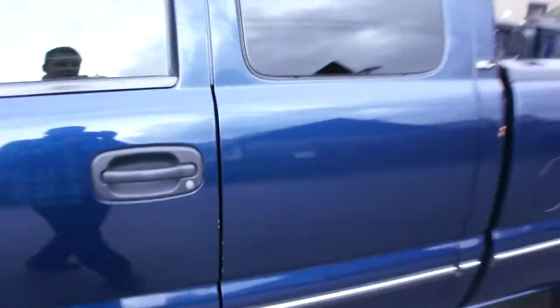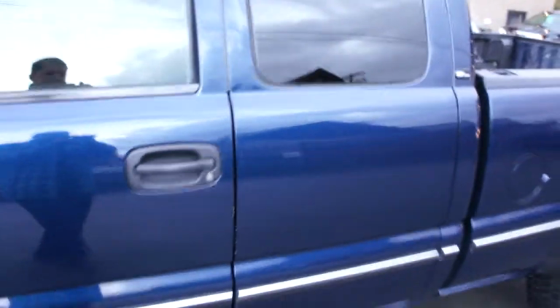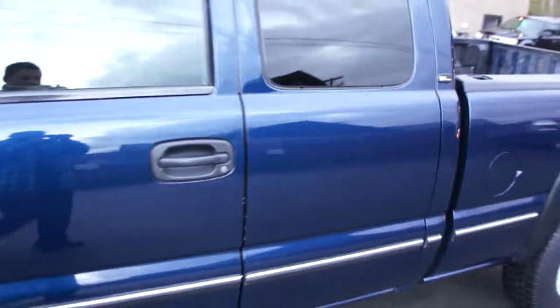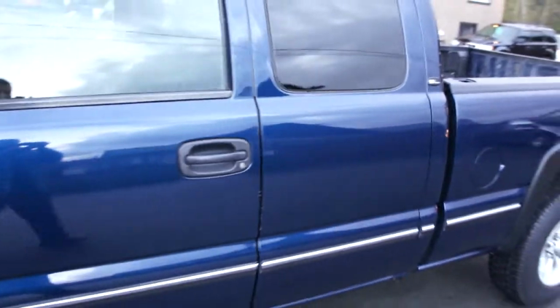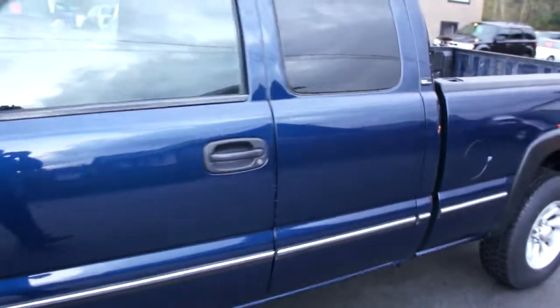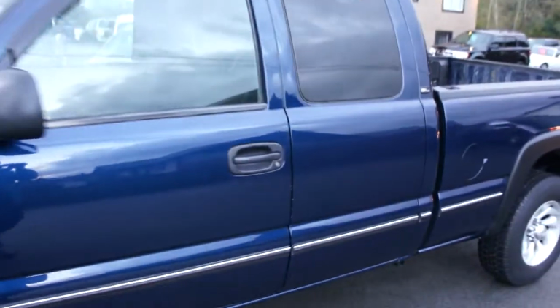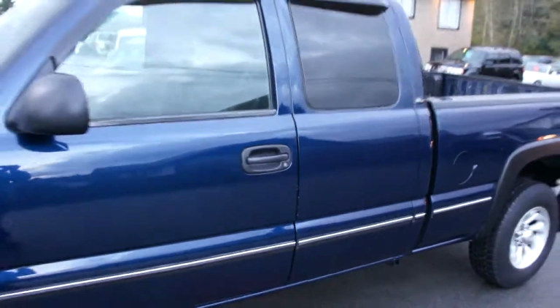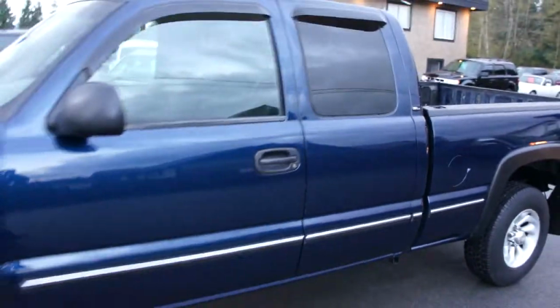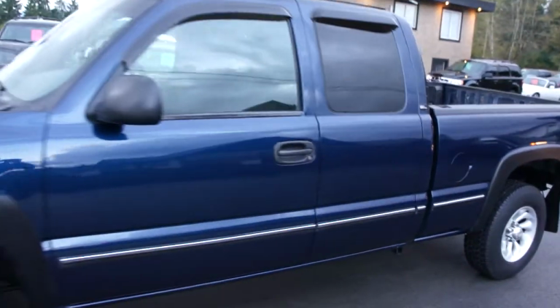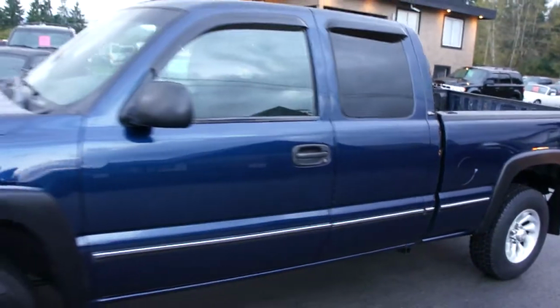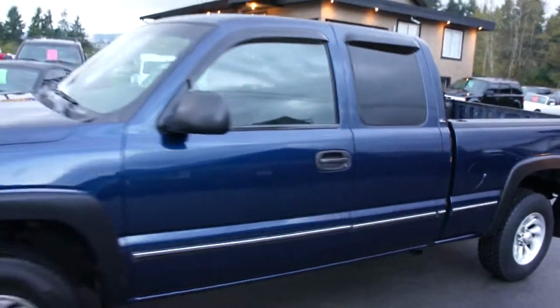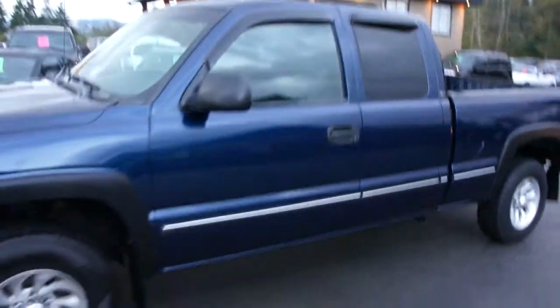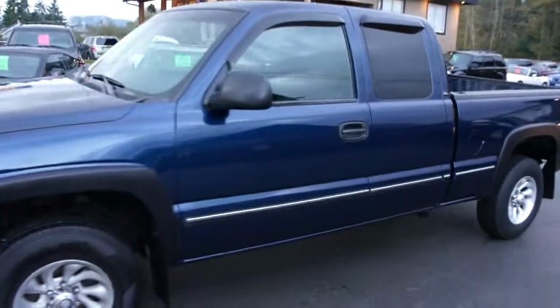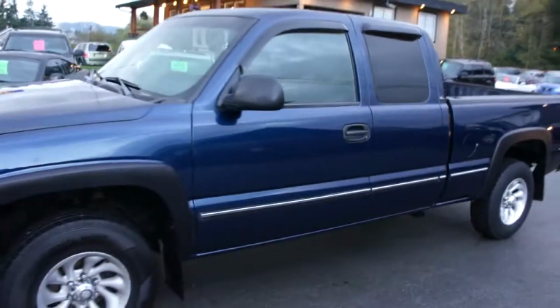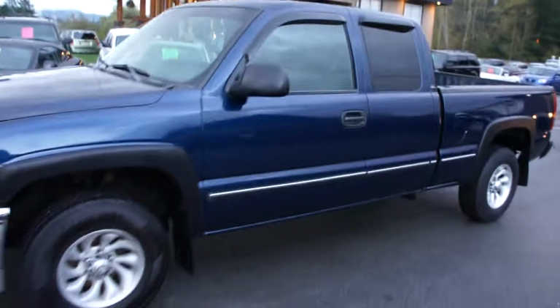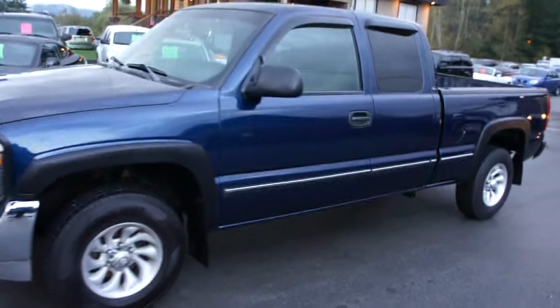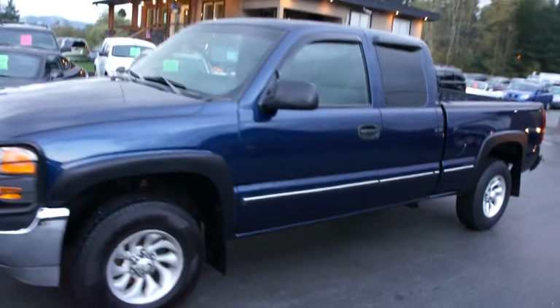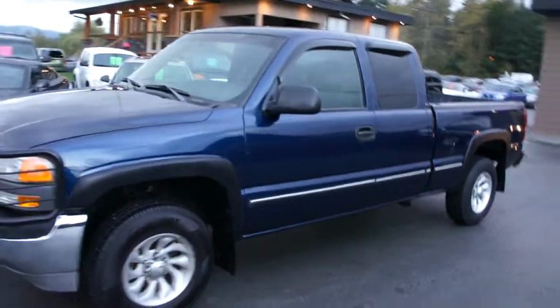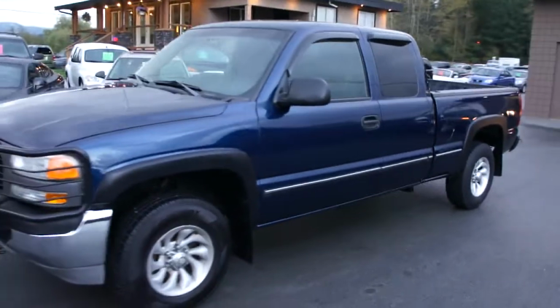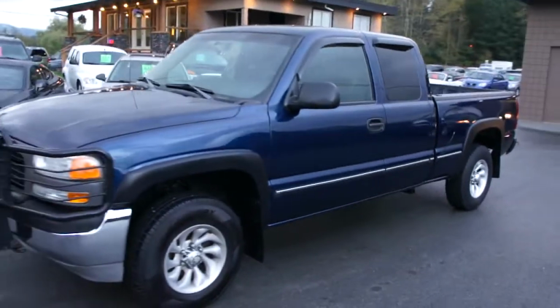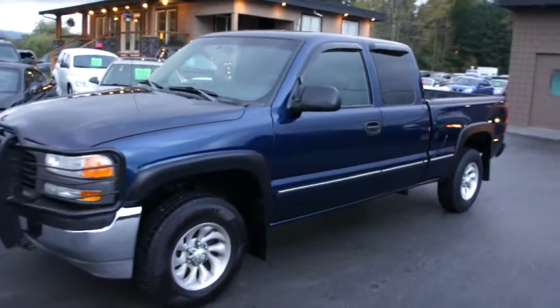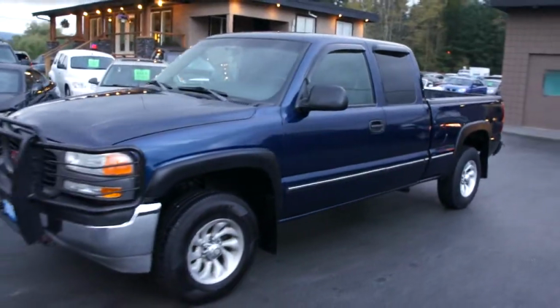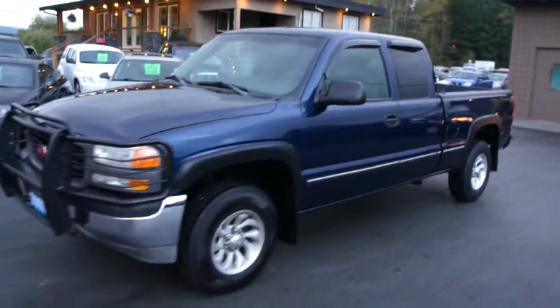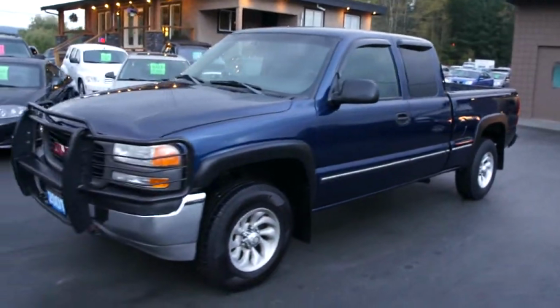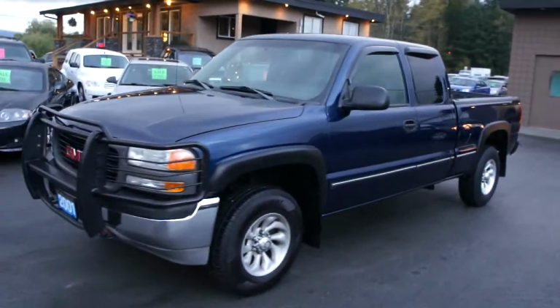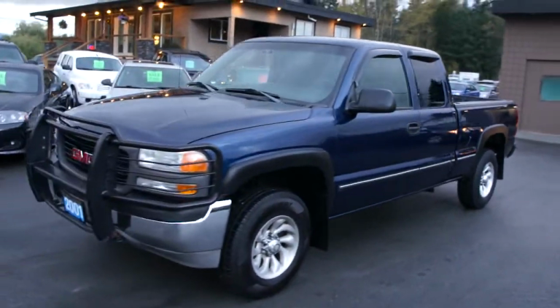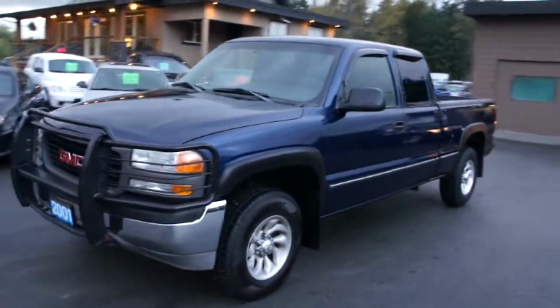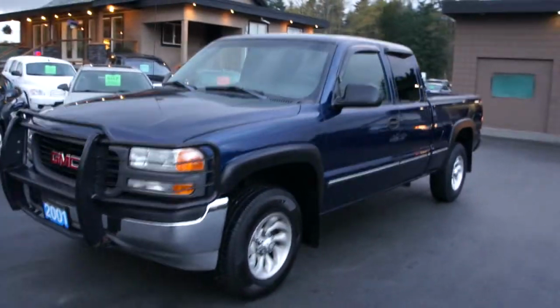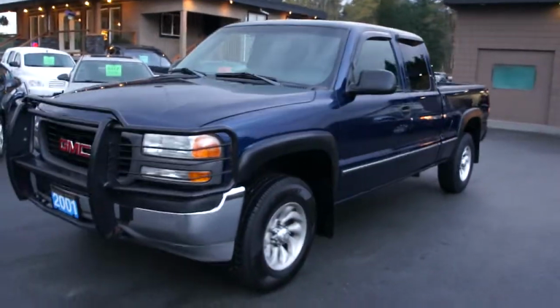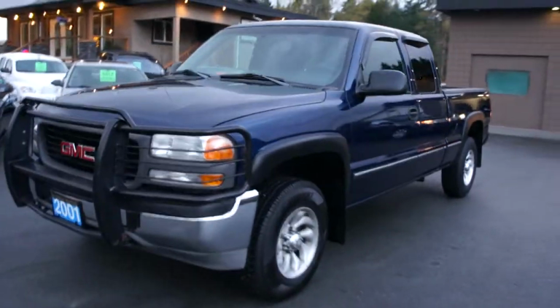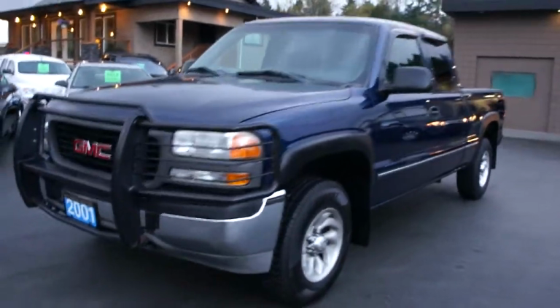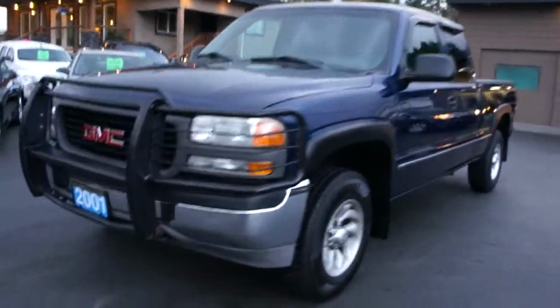You can view this GMC Sierra at Kohlenberg Motors at 3537 Couch on Lake Road in Duncan.